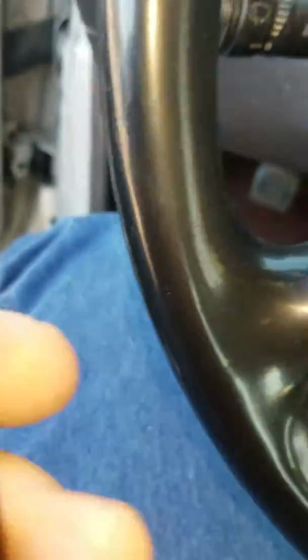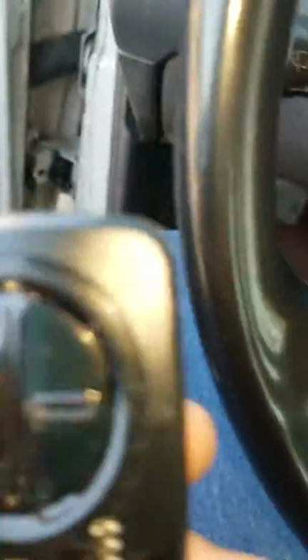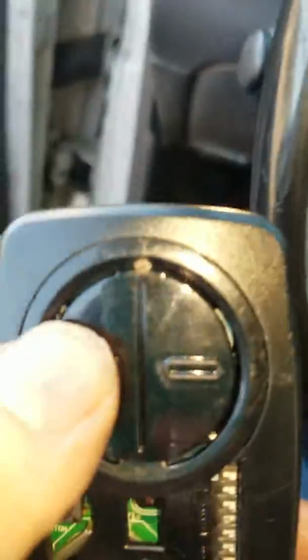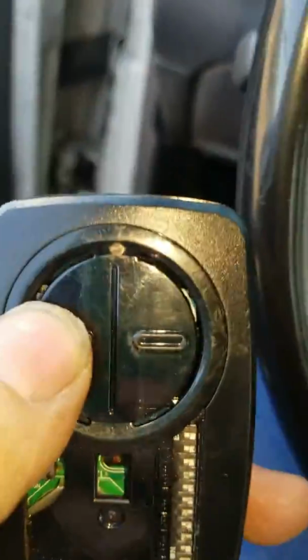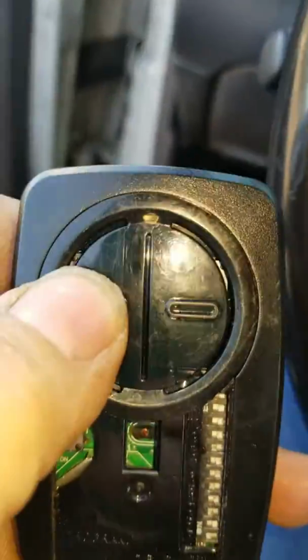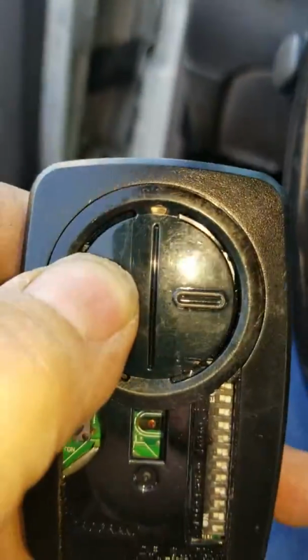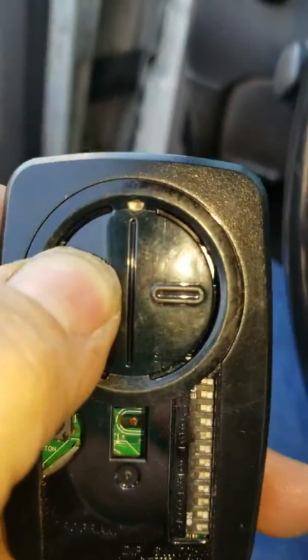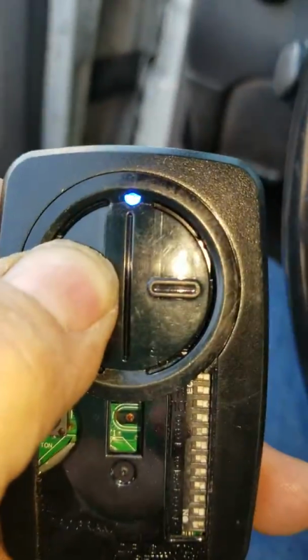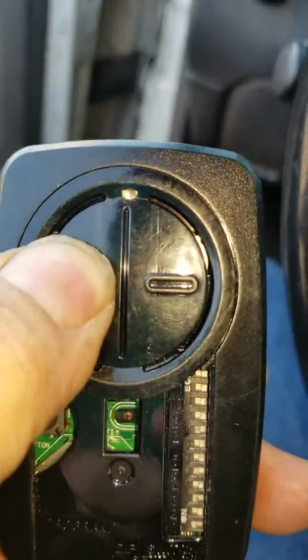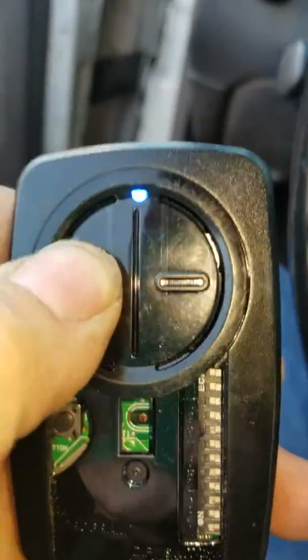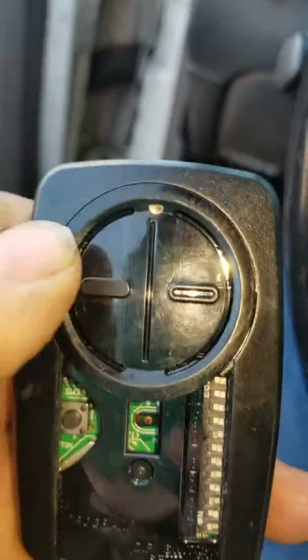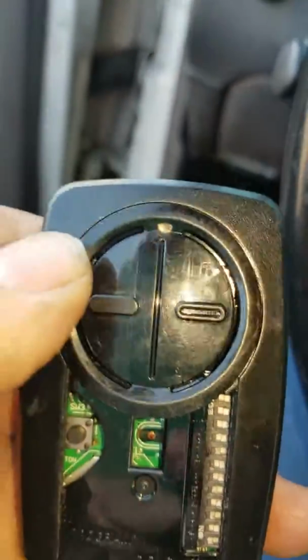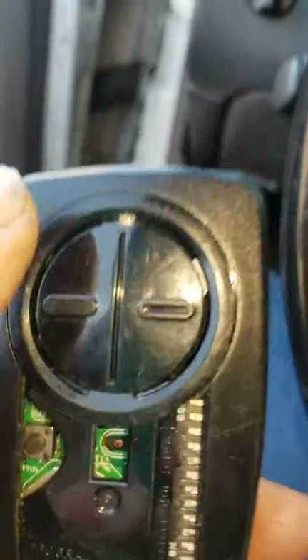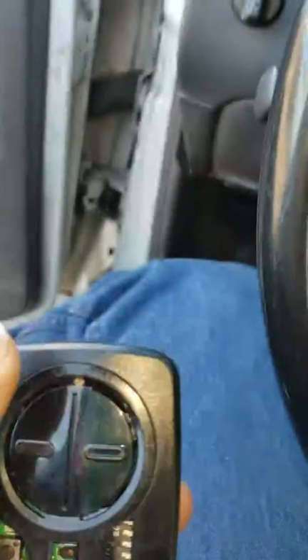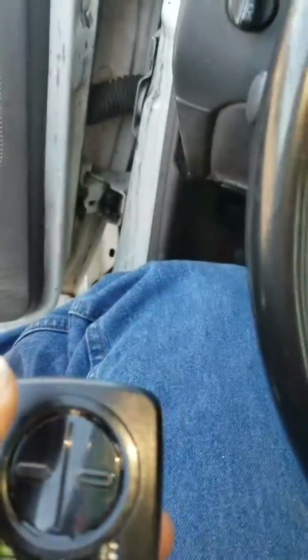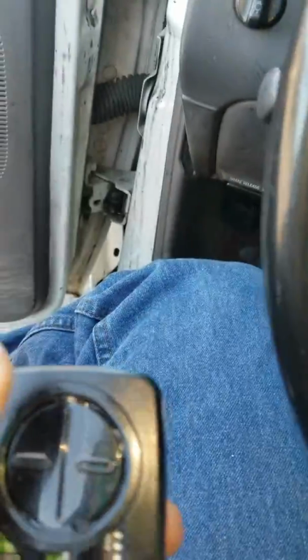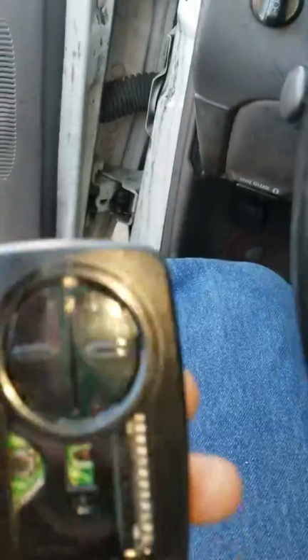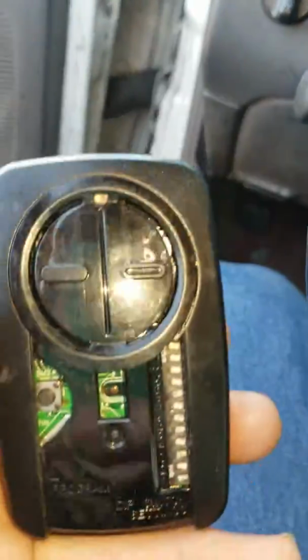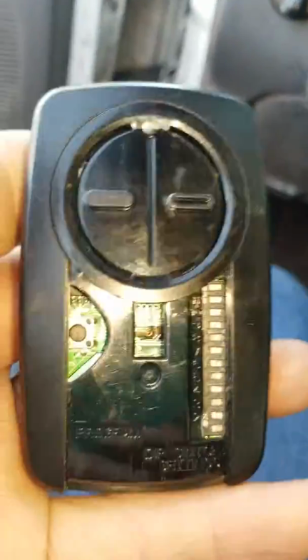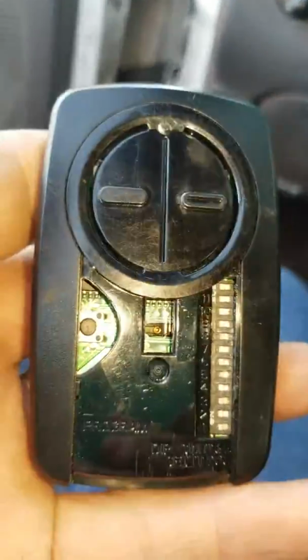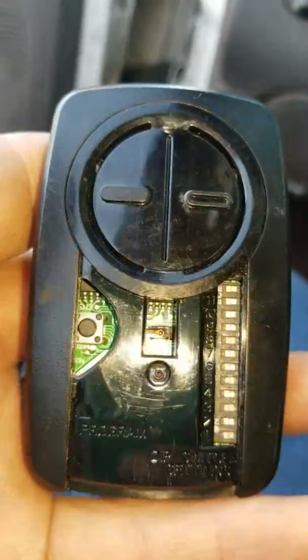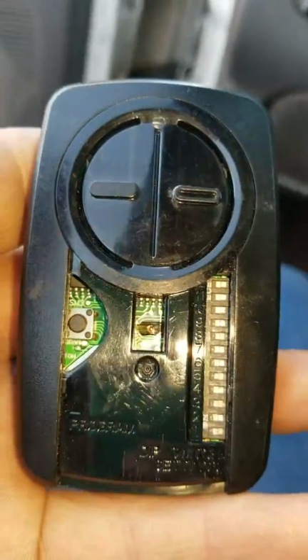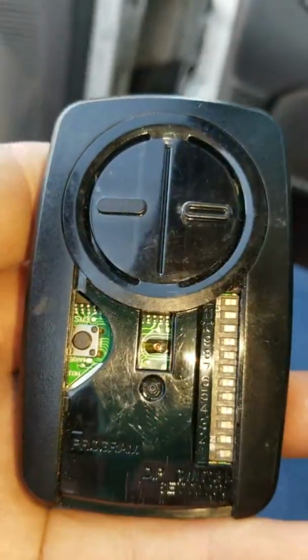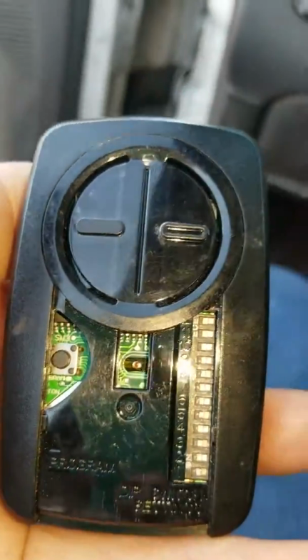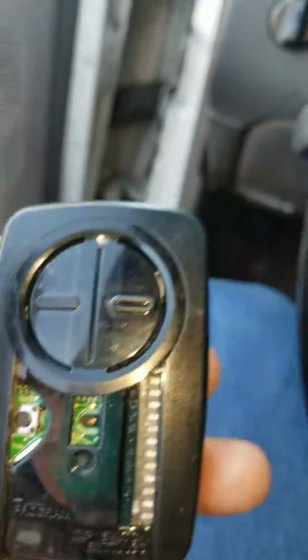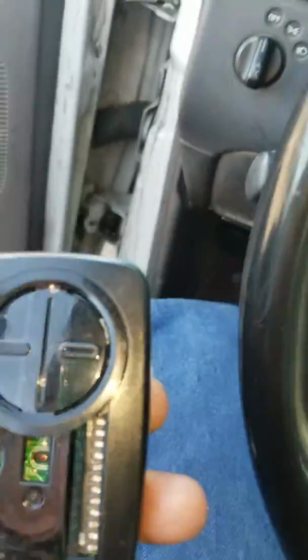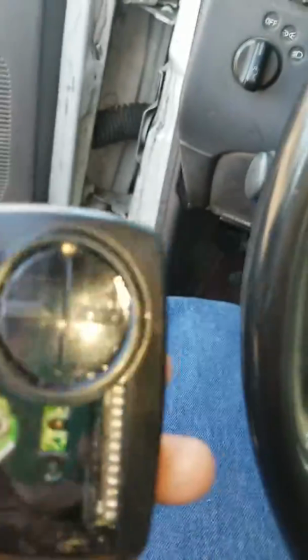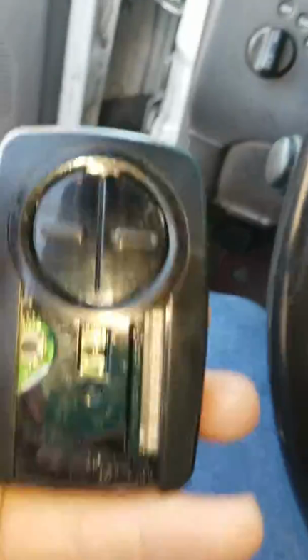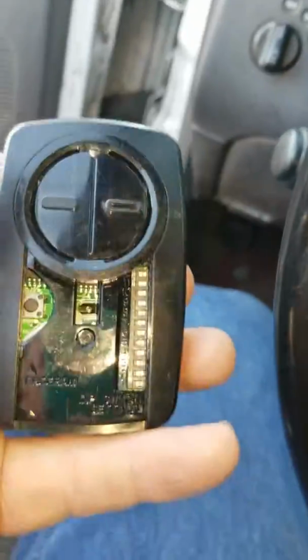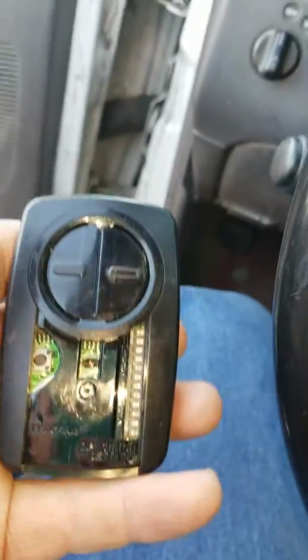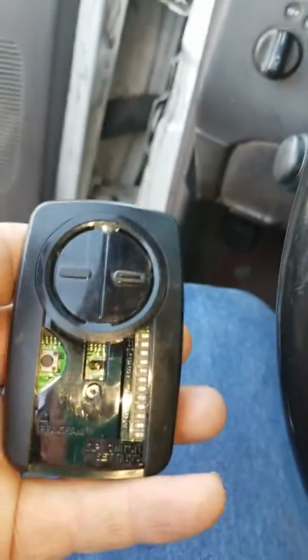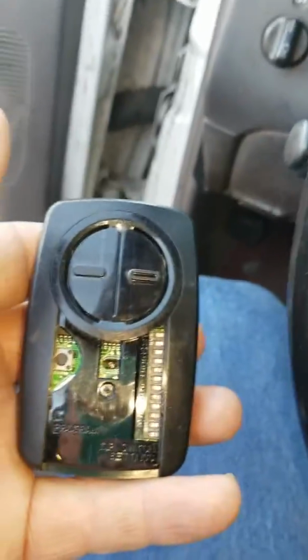Now it is ready to be programmed to the receiver, which is the second step.